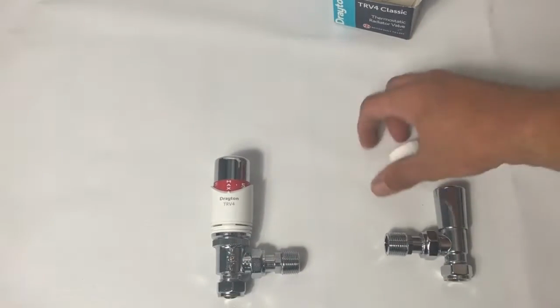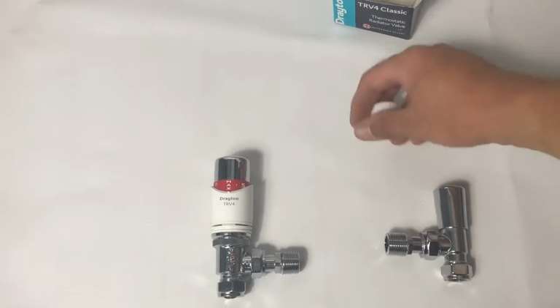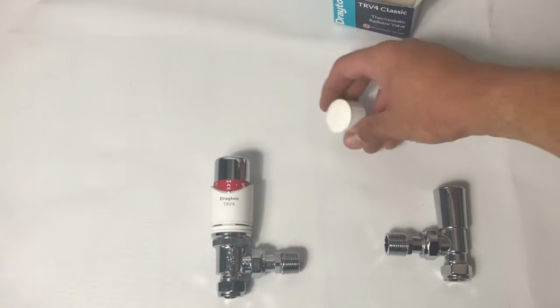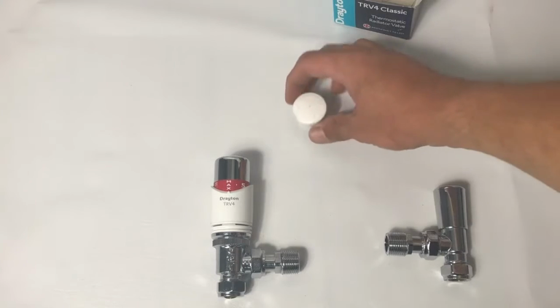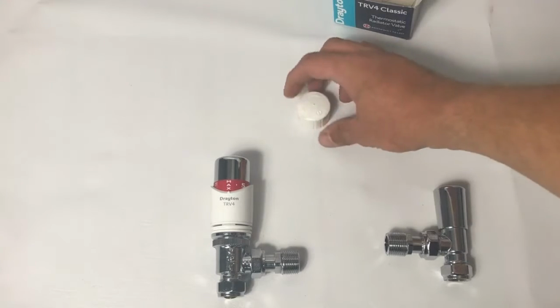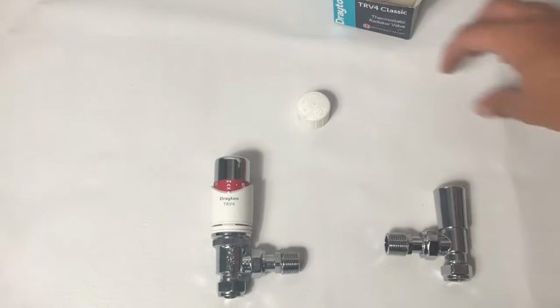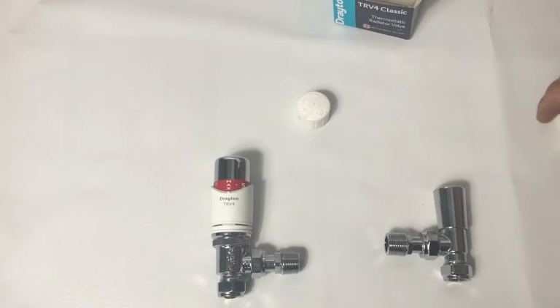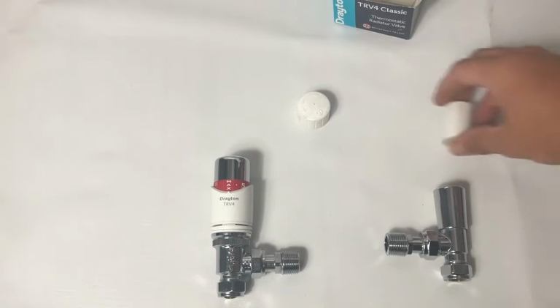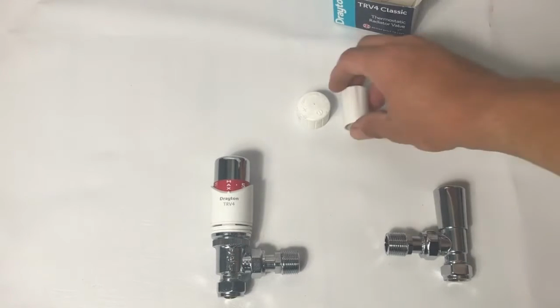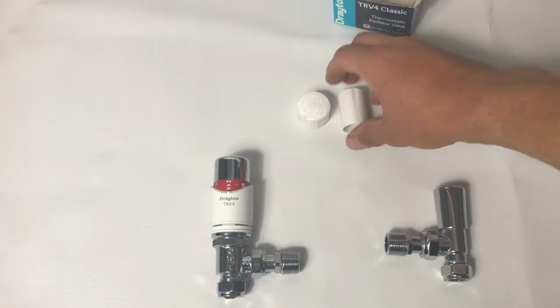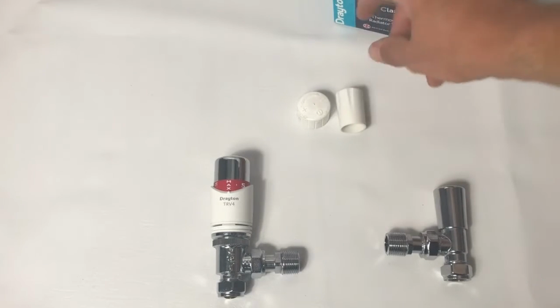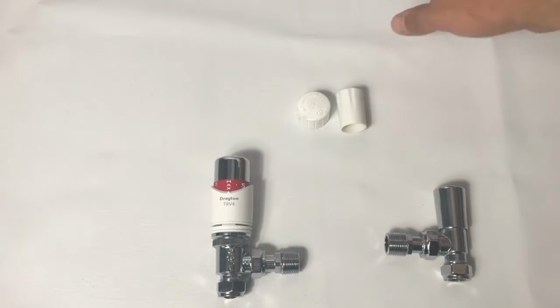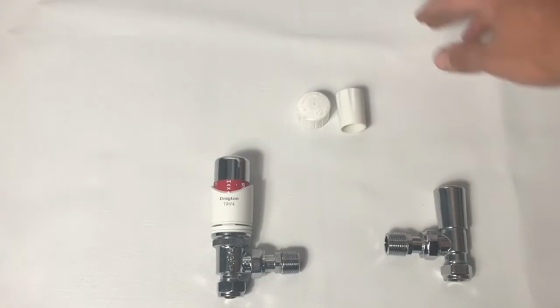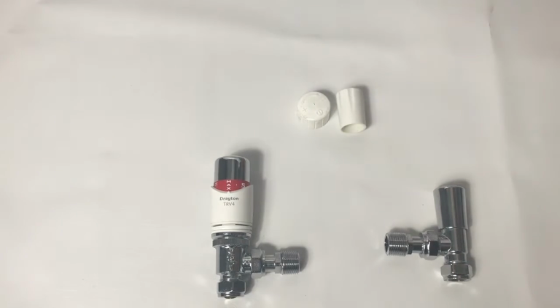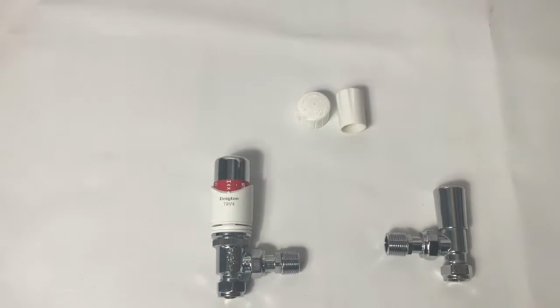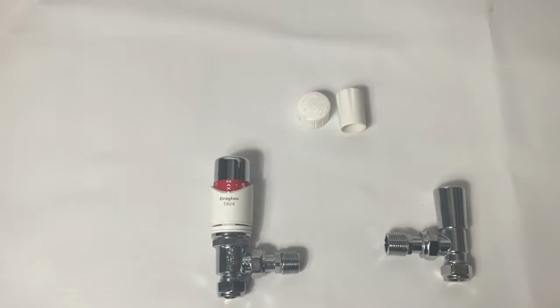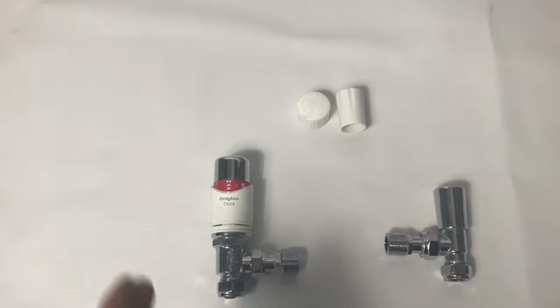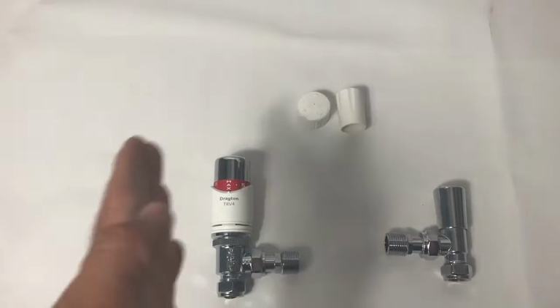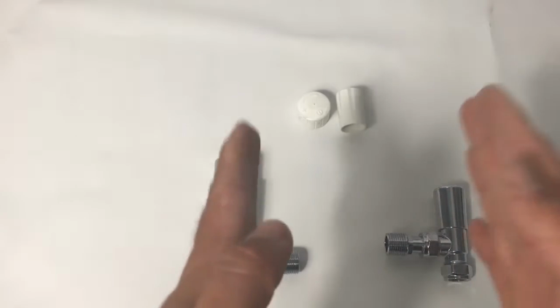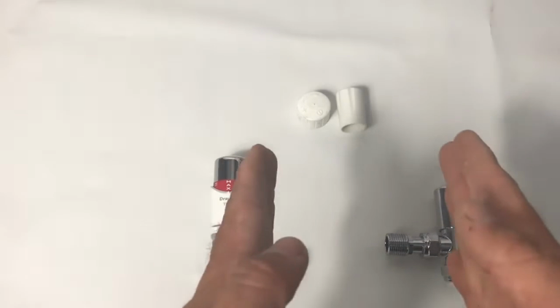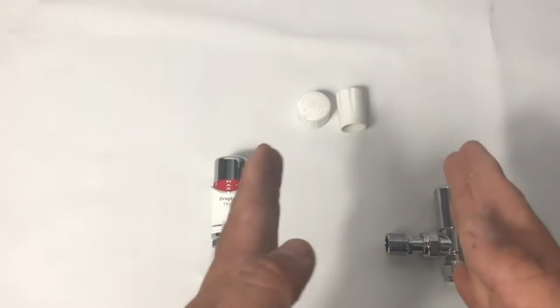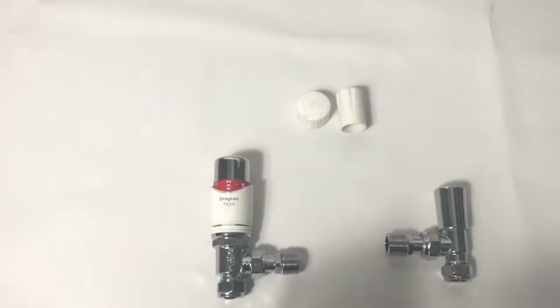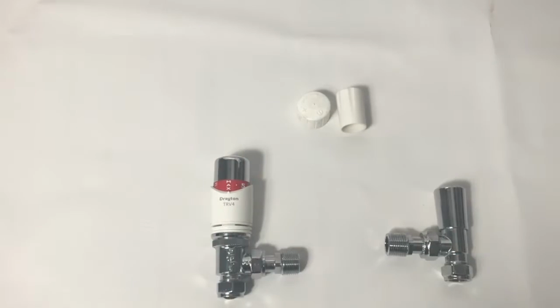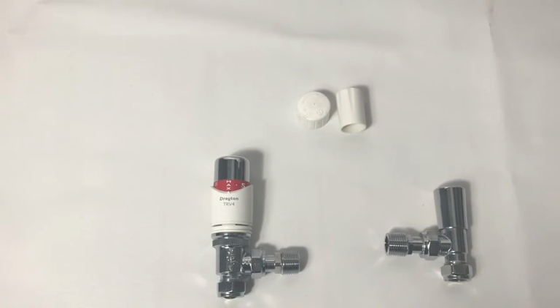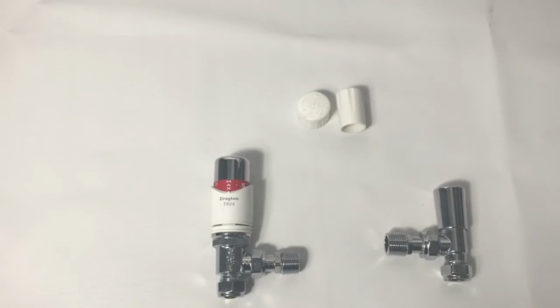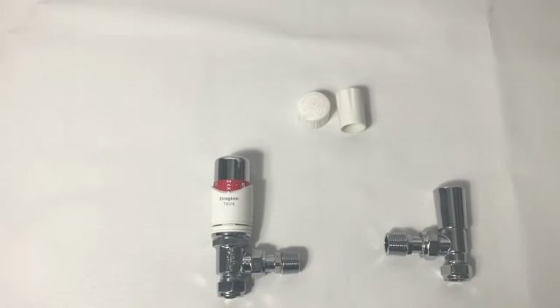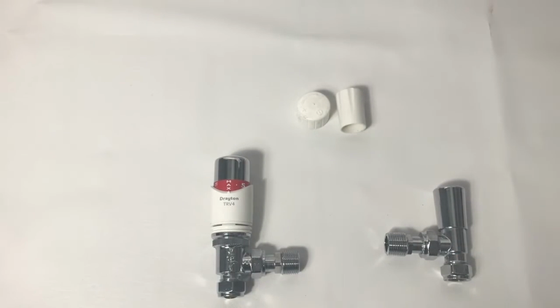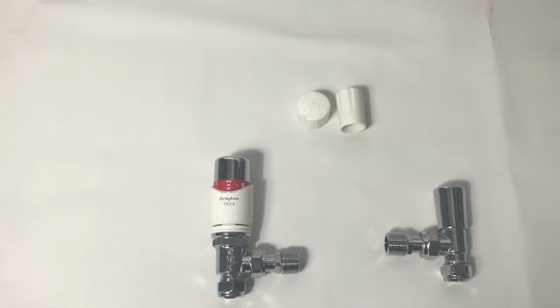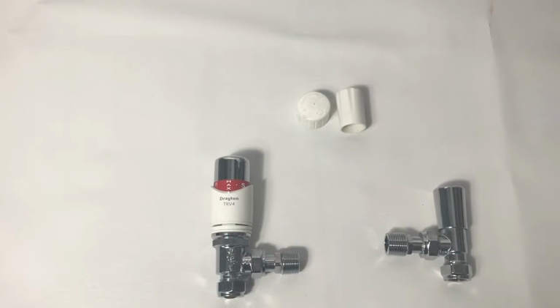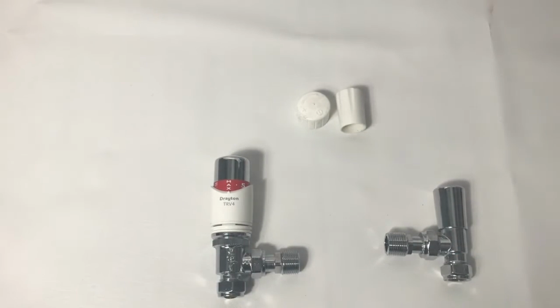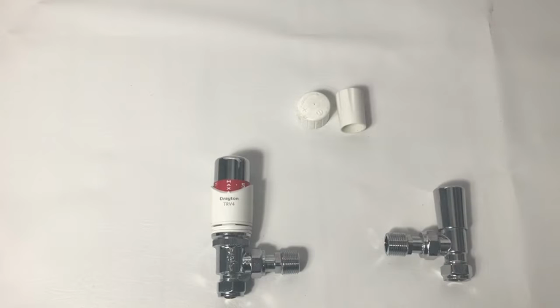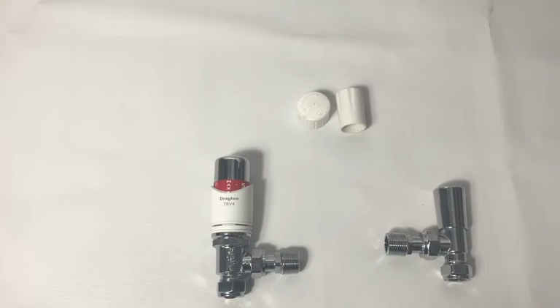So the setup for this radiator: on the flow side we're going to have the TRV, and on the return side the lock shield.